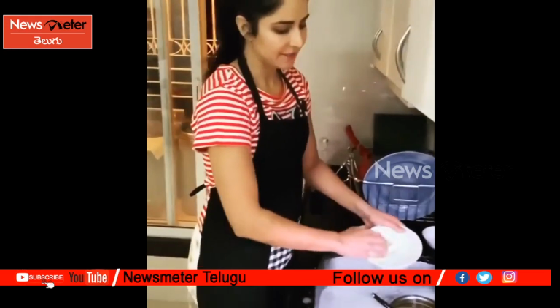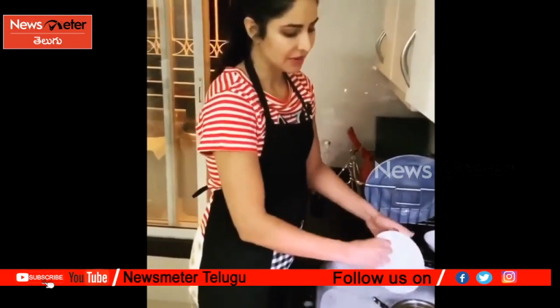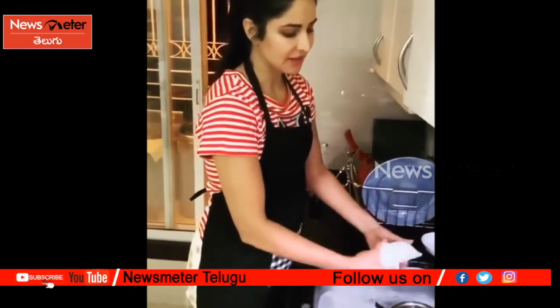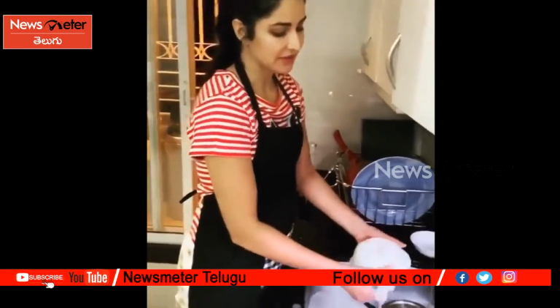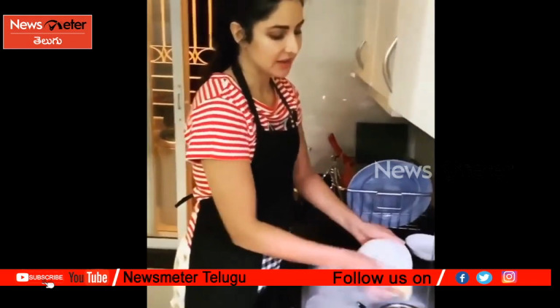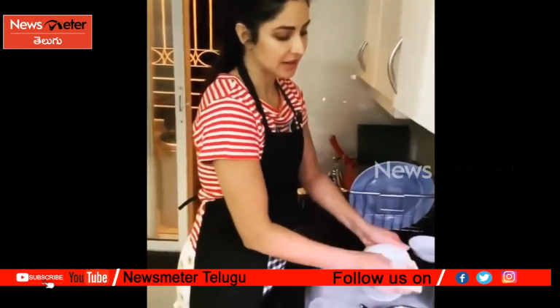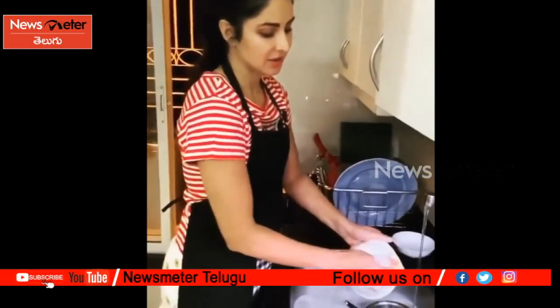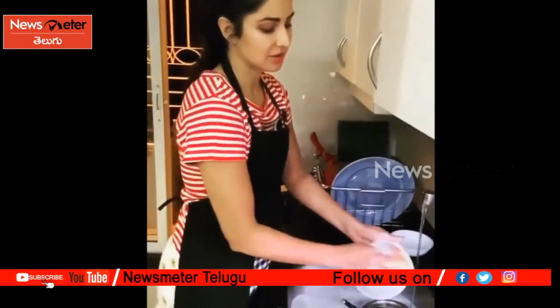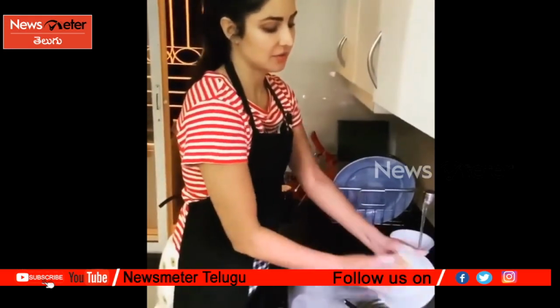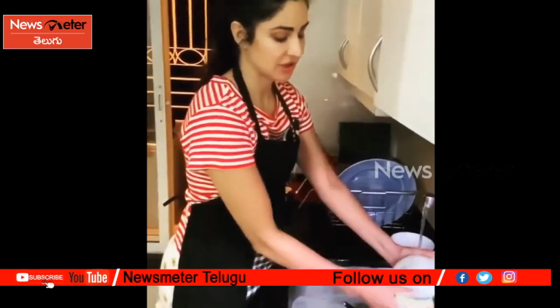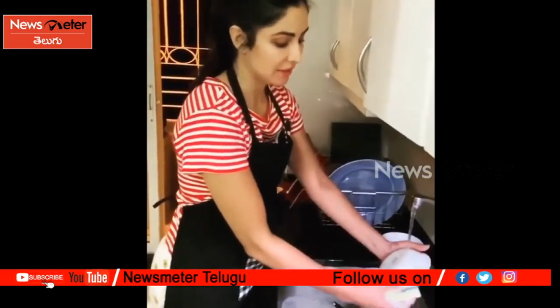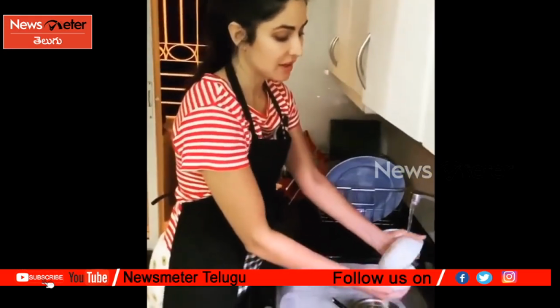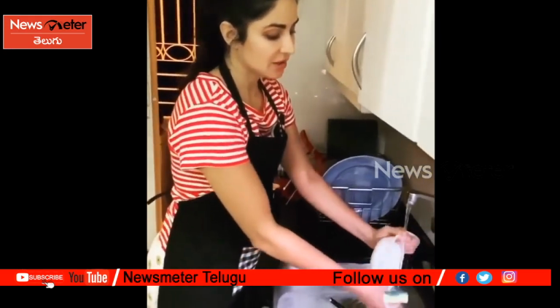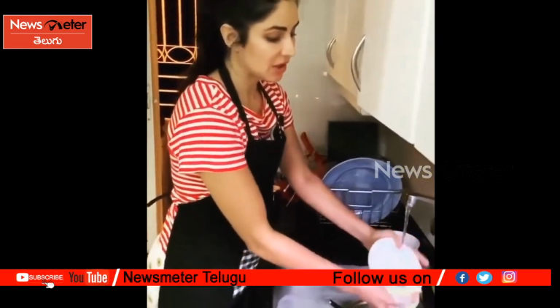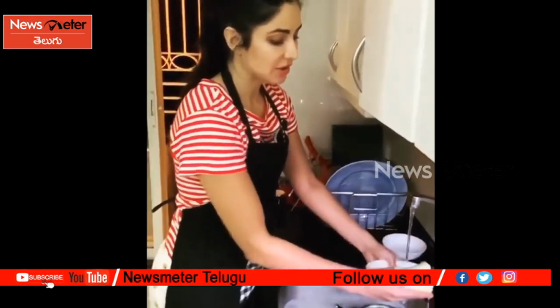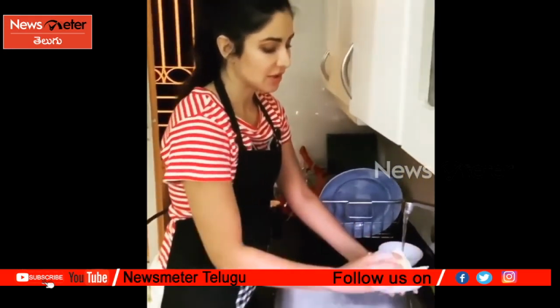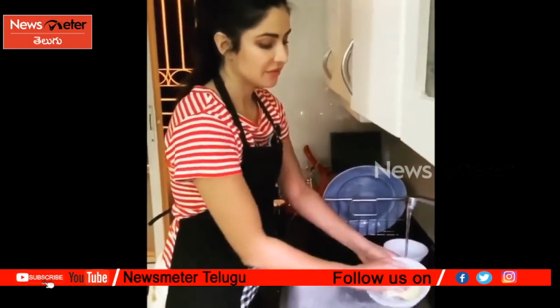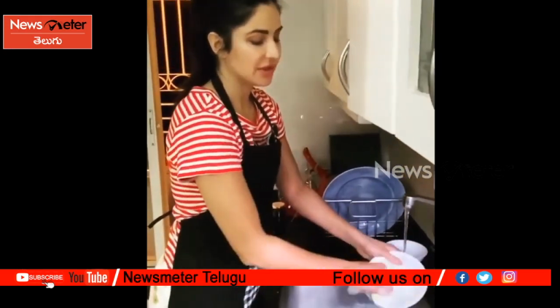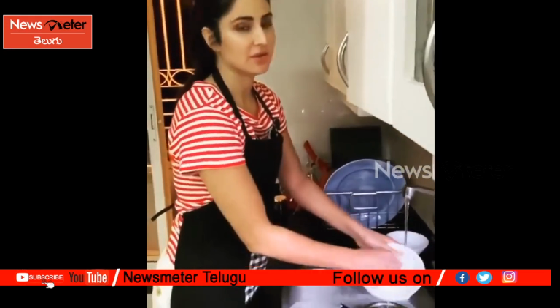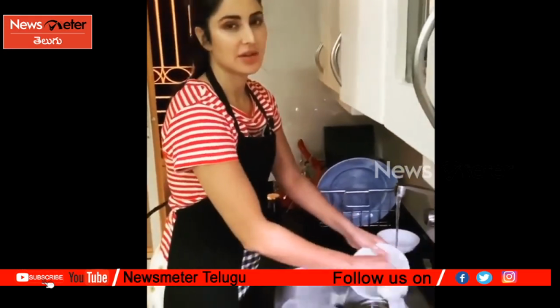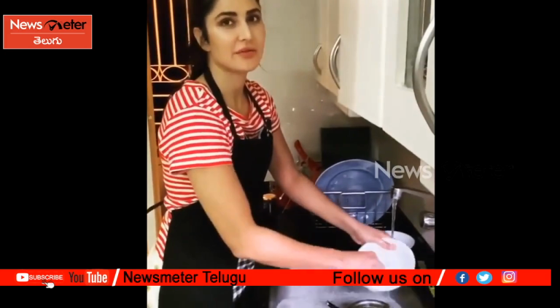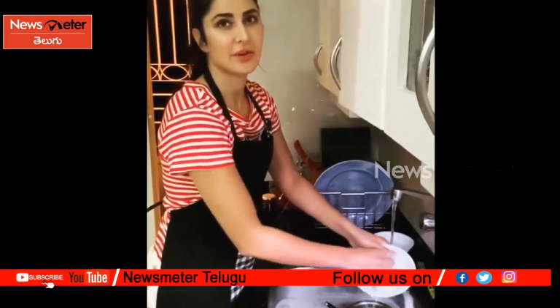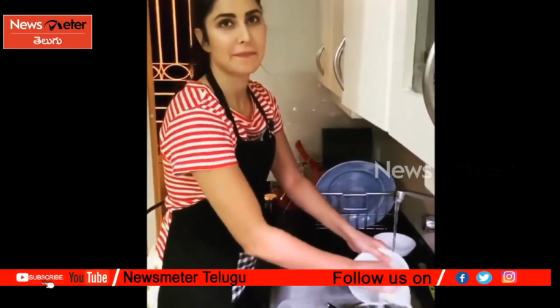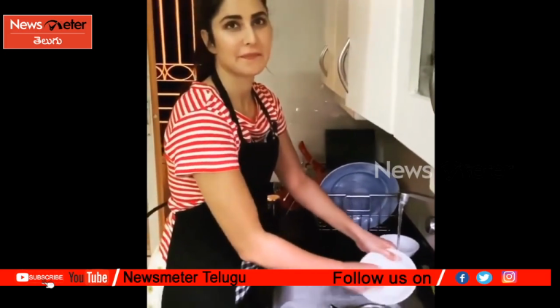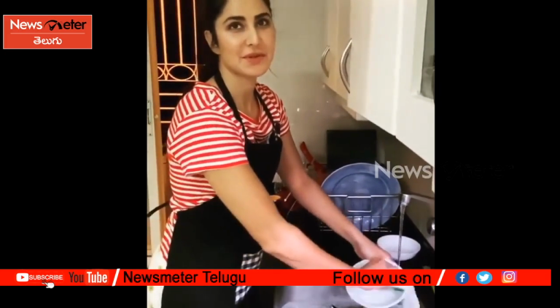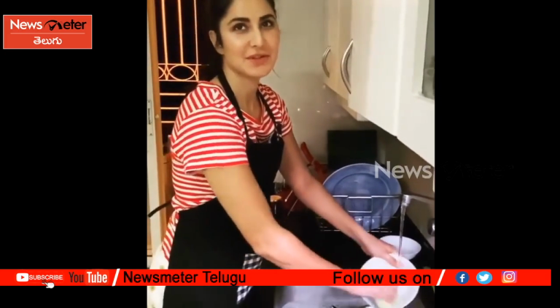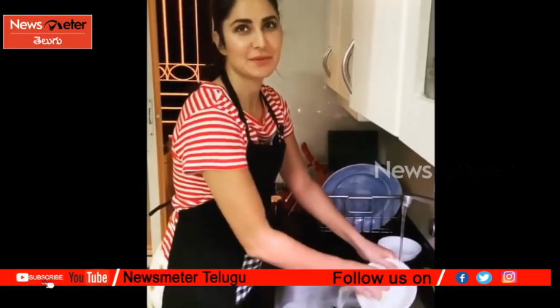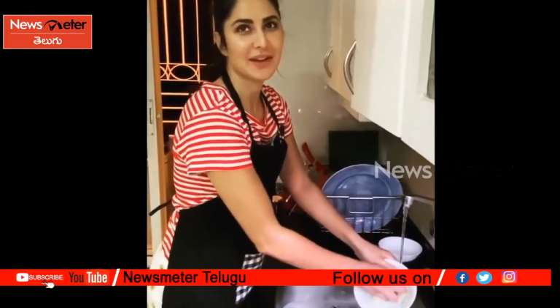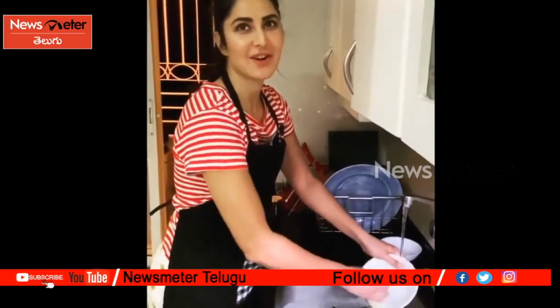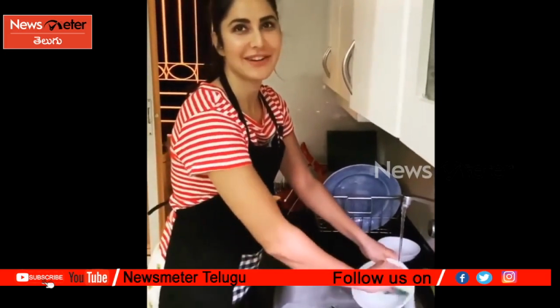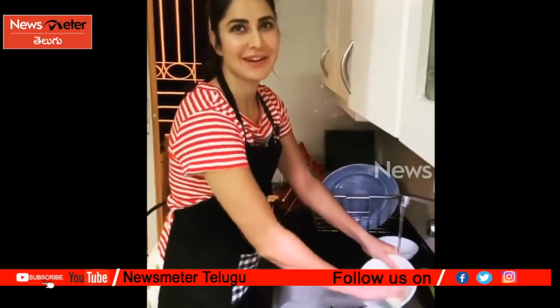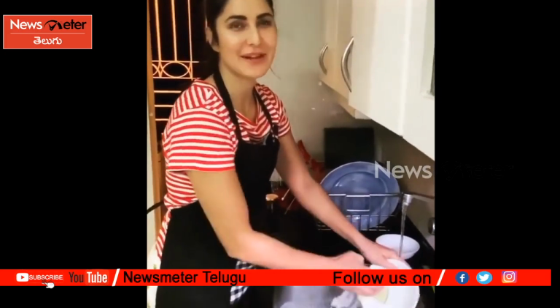Since the house help are also practicing self-isolation, me and Izzy have decided to take turns to do the washing up. So I thought I'd do a little refresher tutorial for those of us who have forgotten a bit.